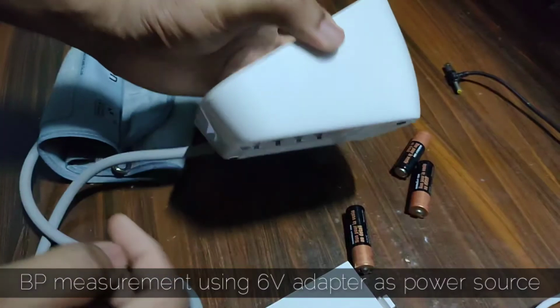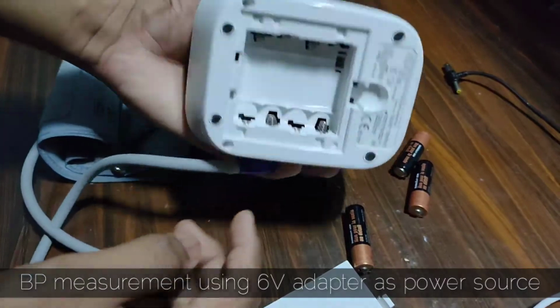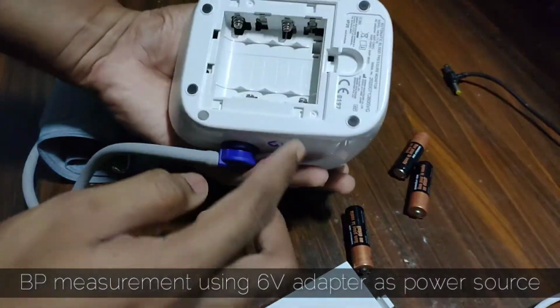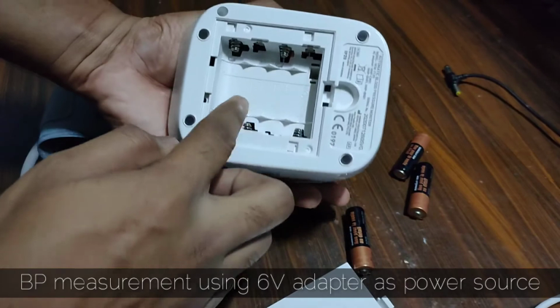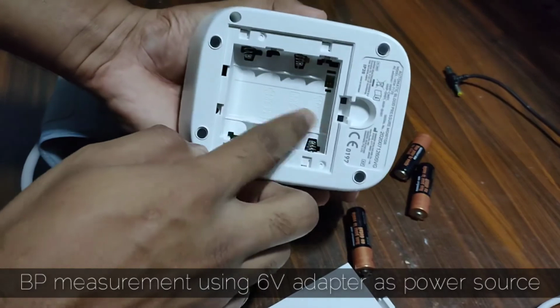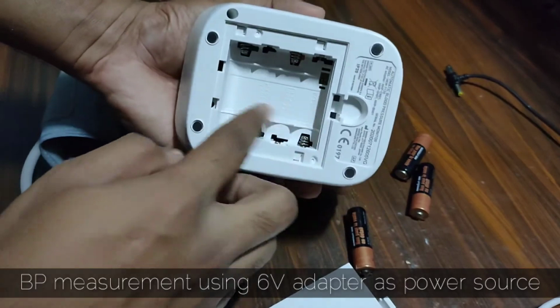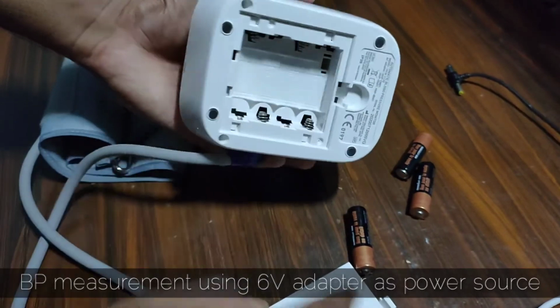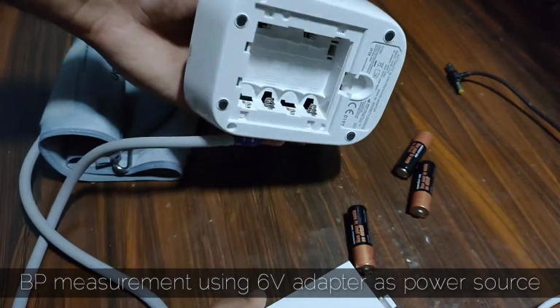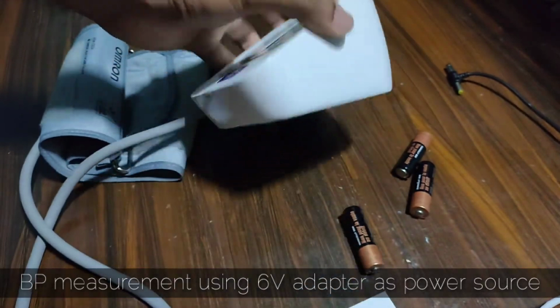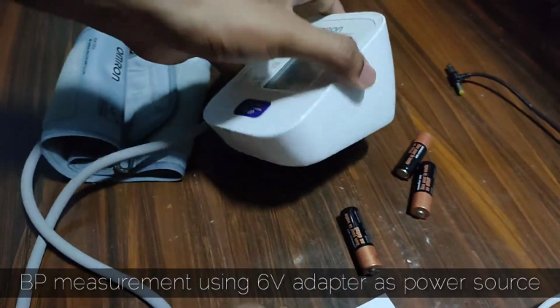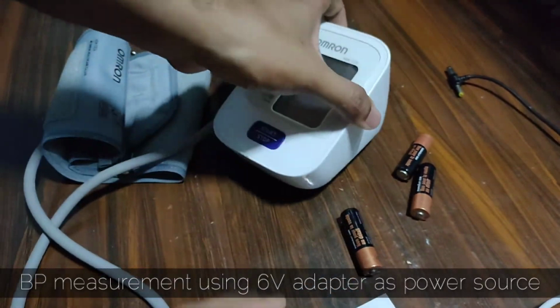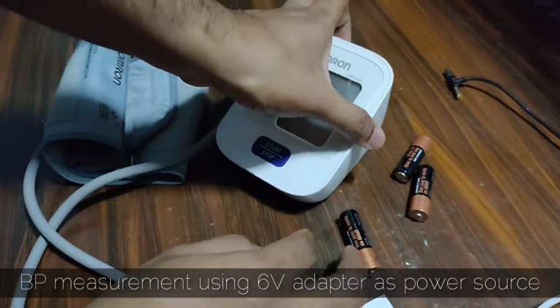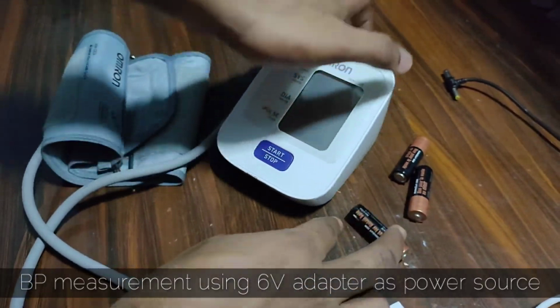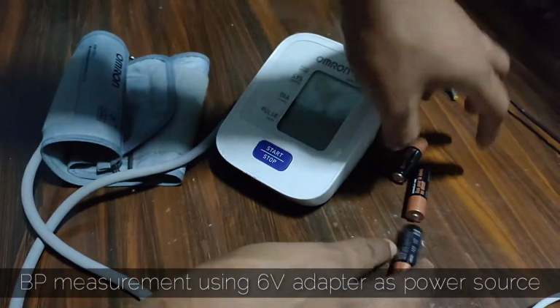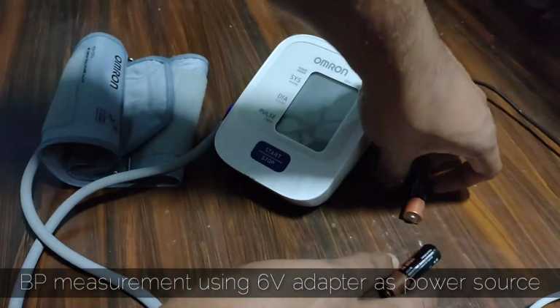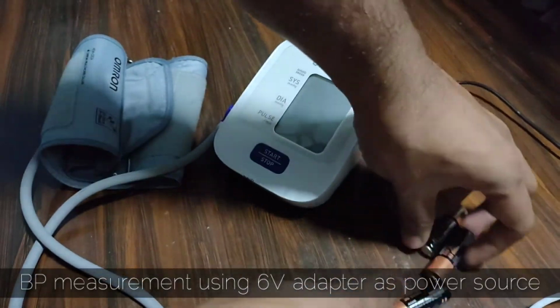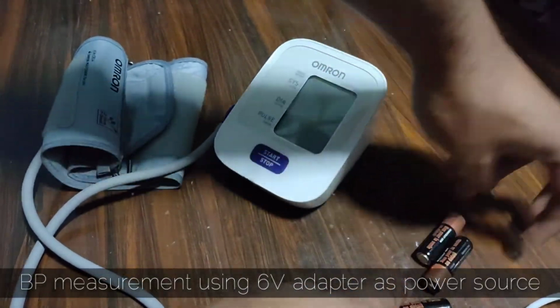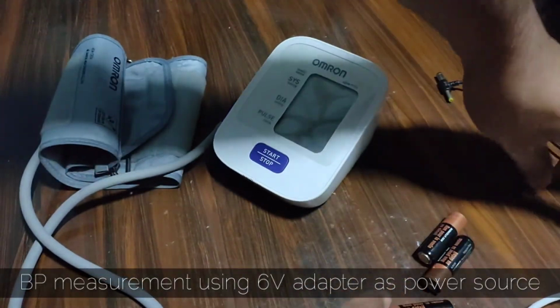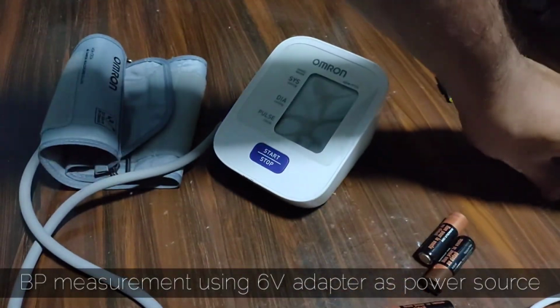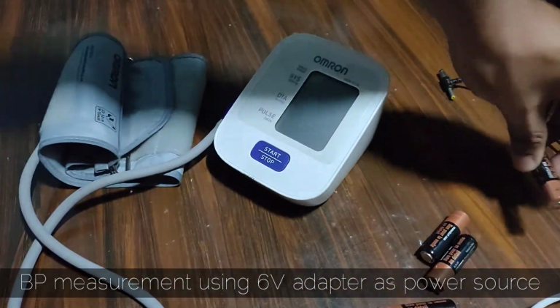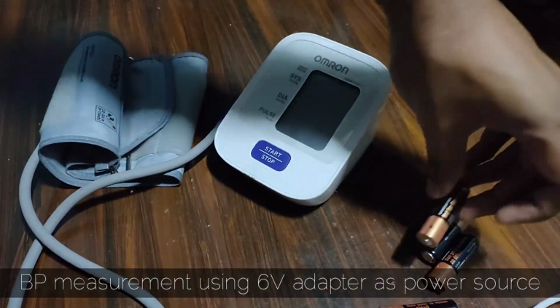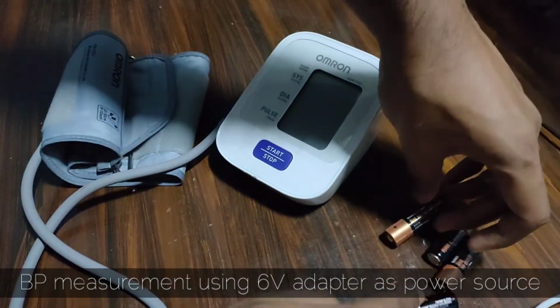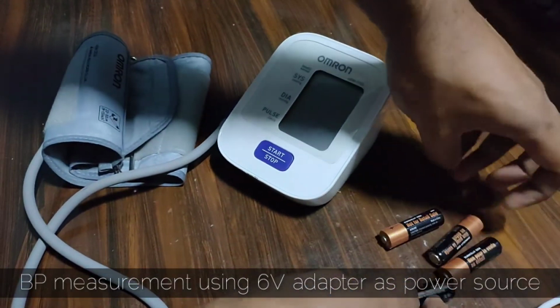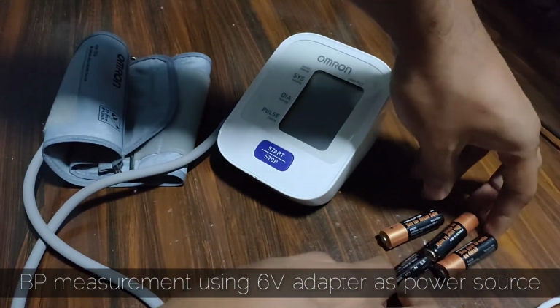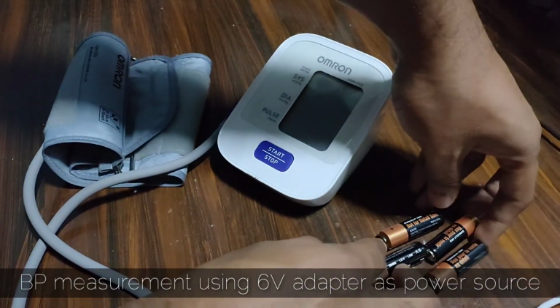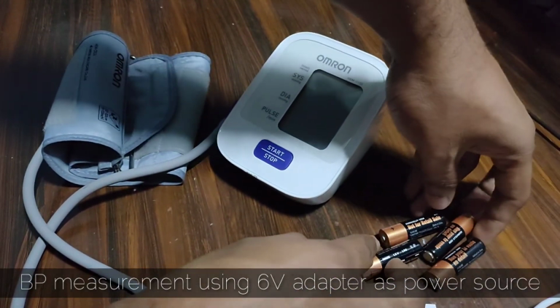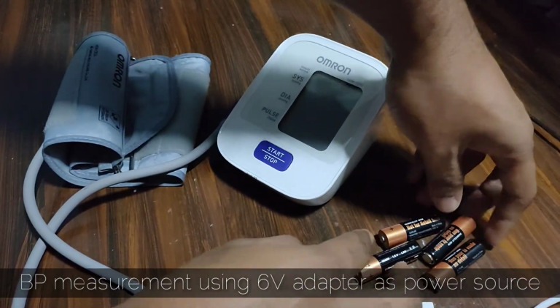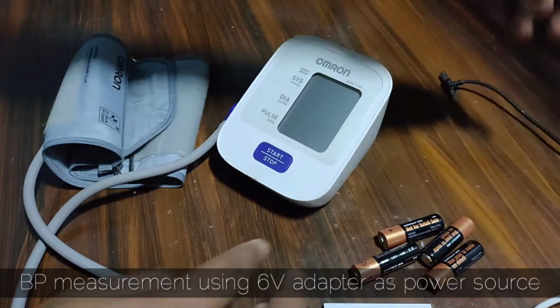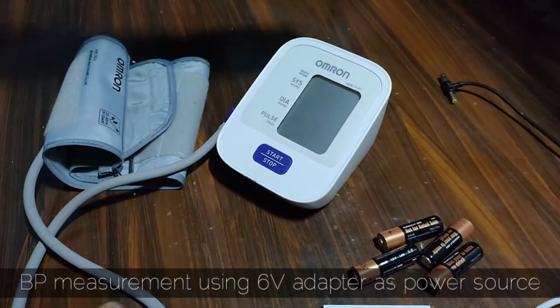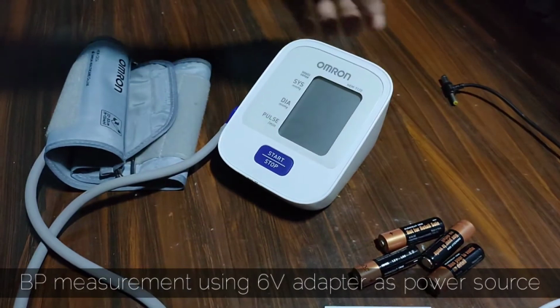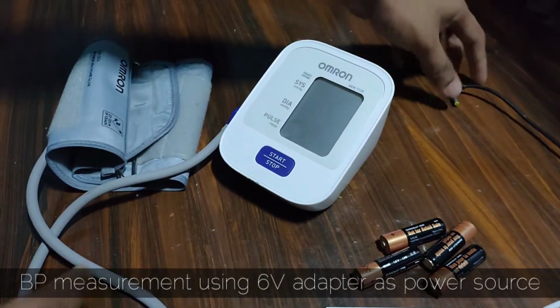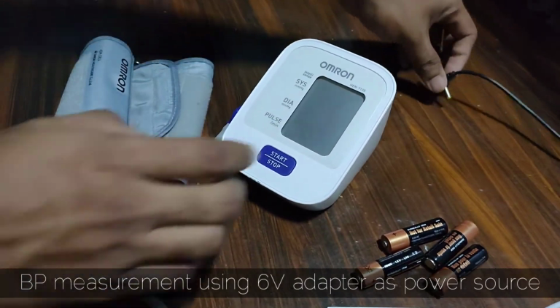In case you run out of batteries, this BP monitor can also be powered using a good quality 6V adapter.